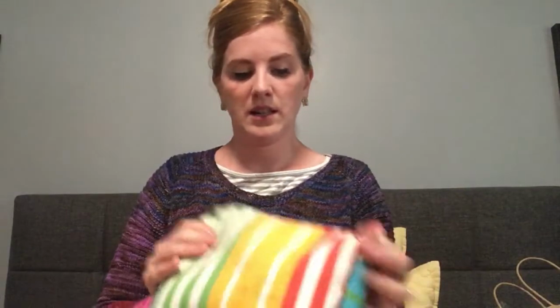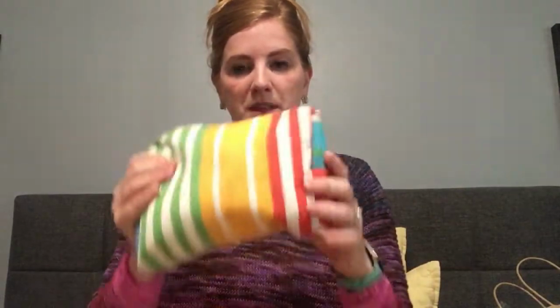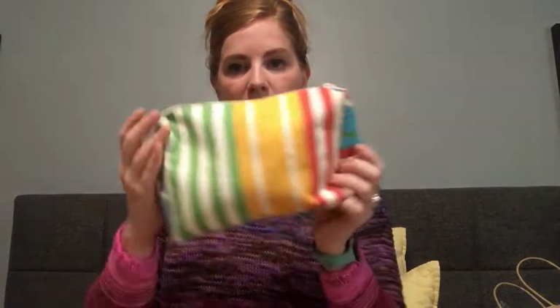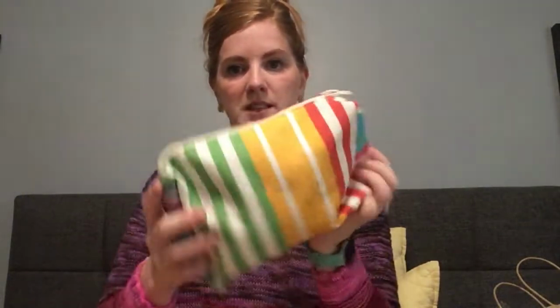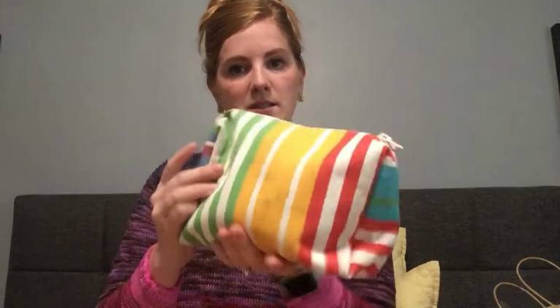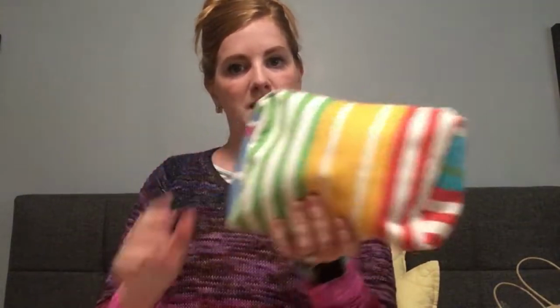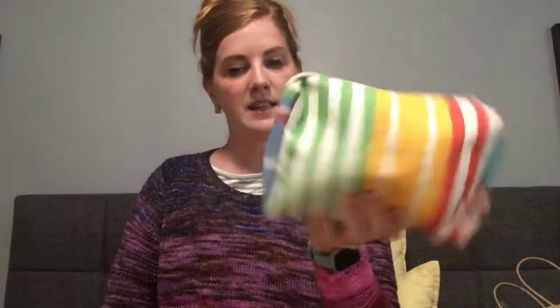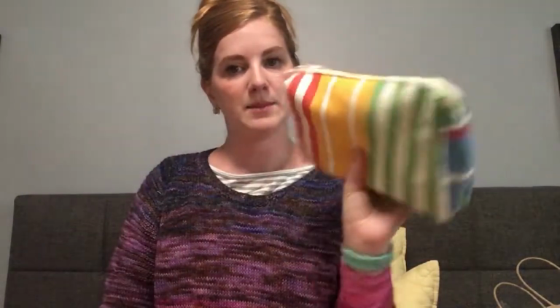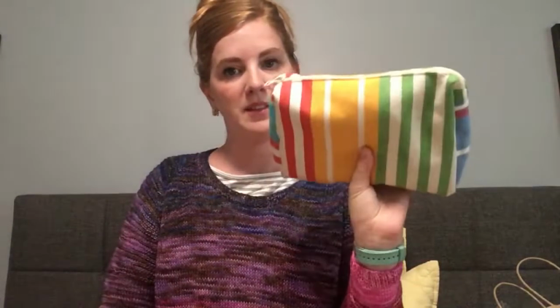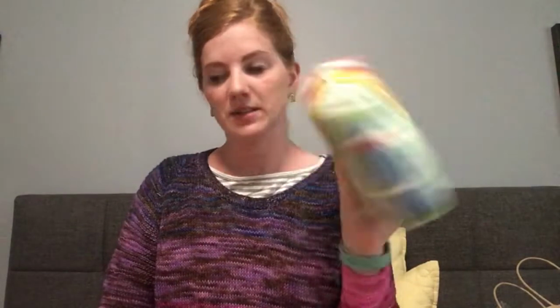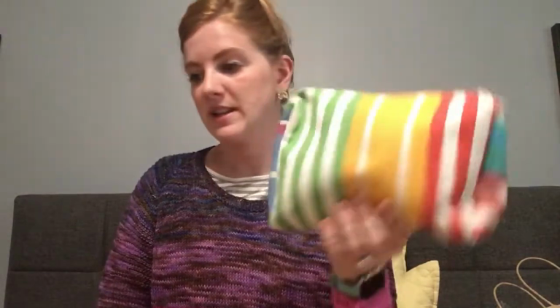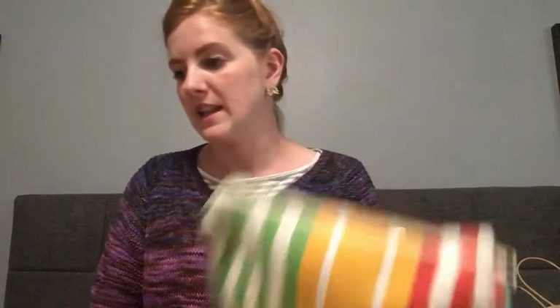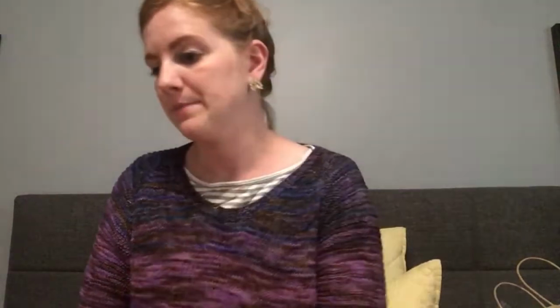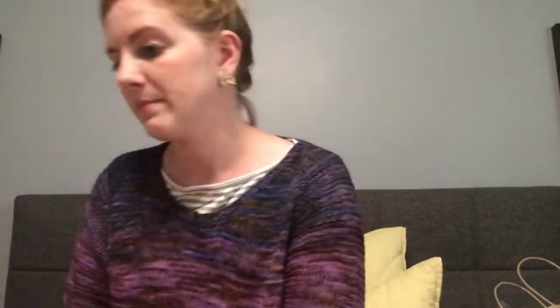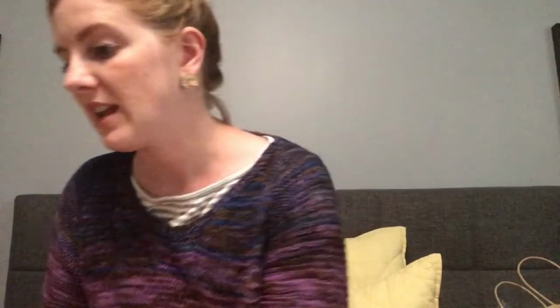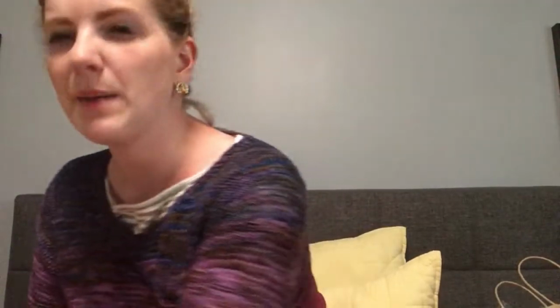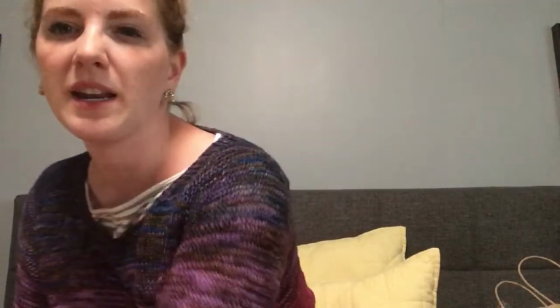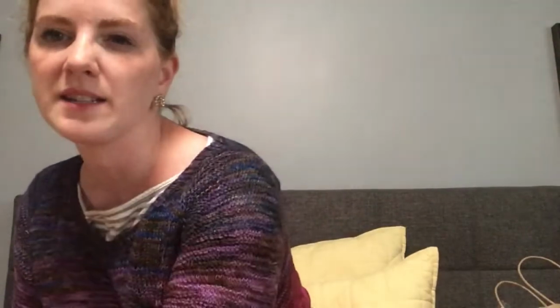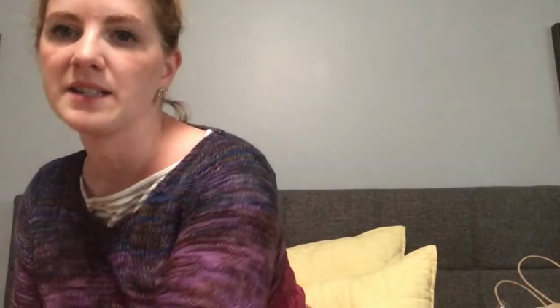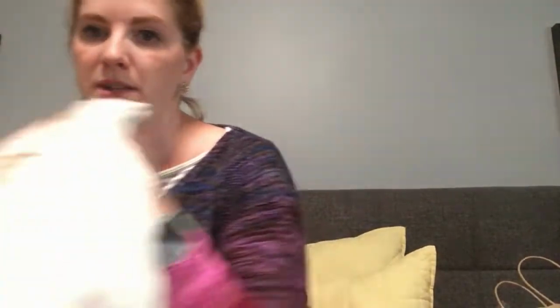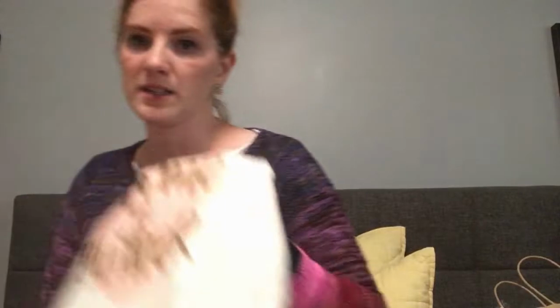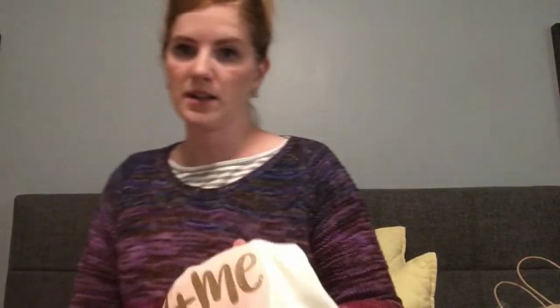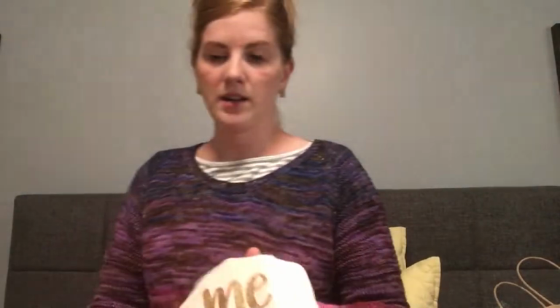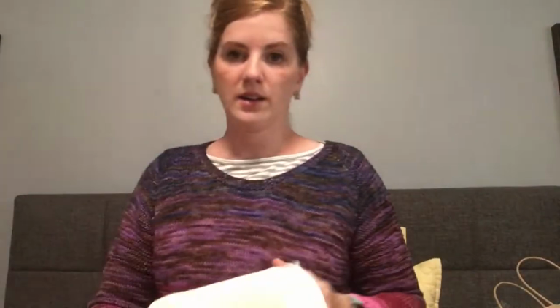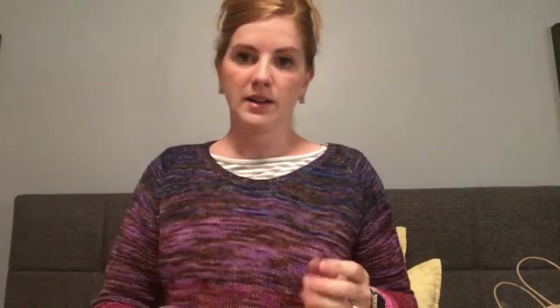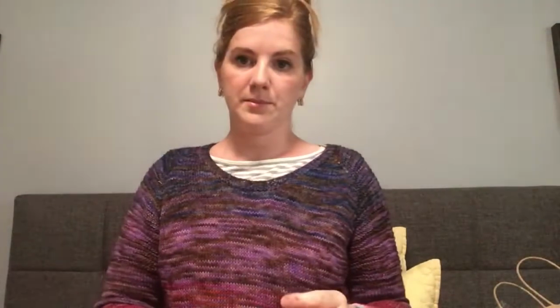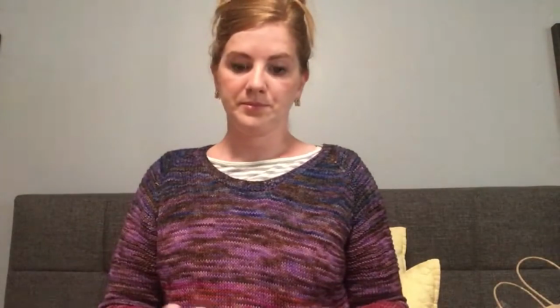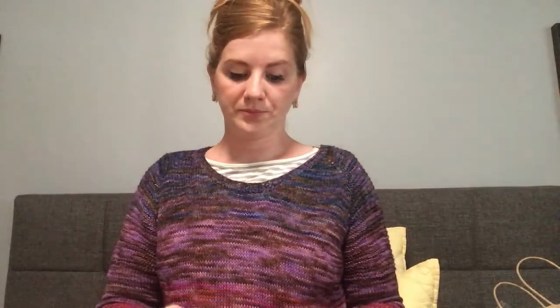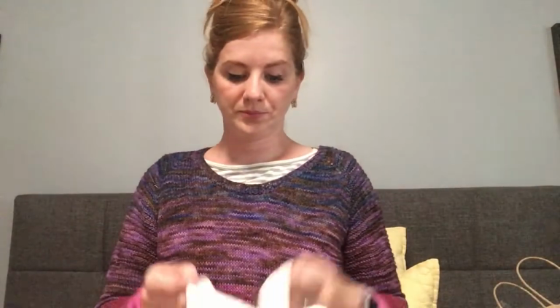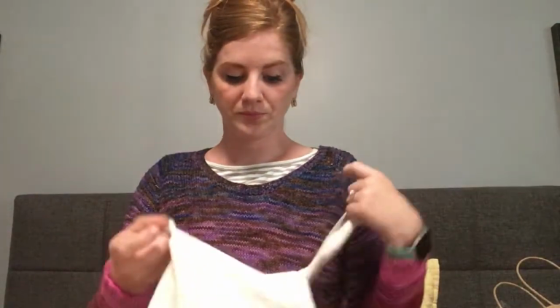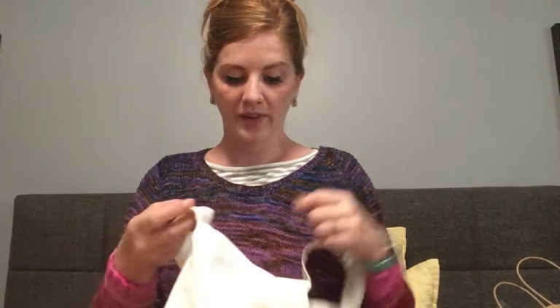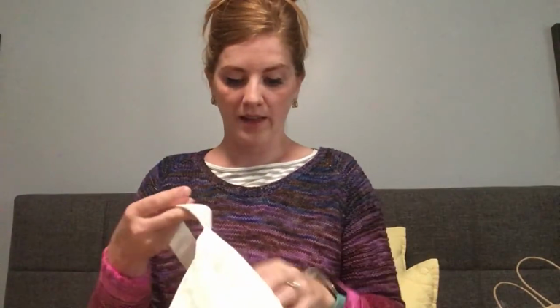Look how nice and small it is — it fits right in this thing. I think I'm knitting on size threes for that.